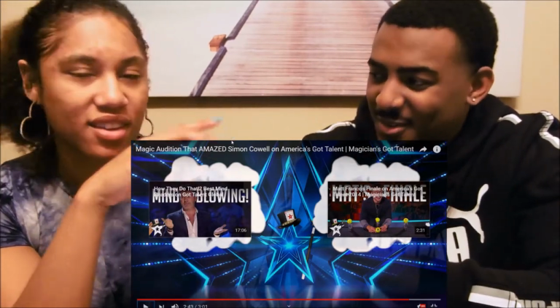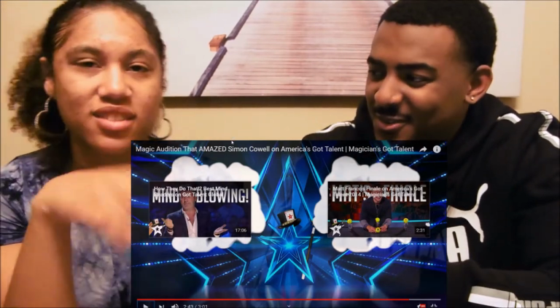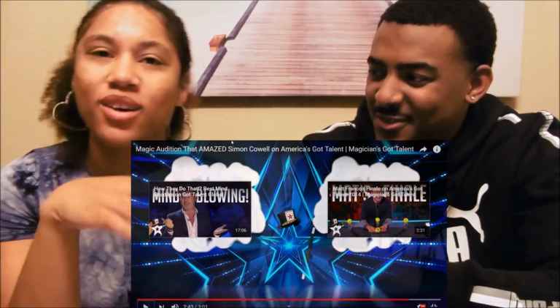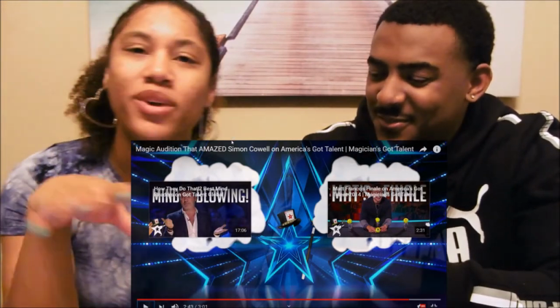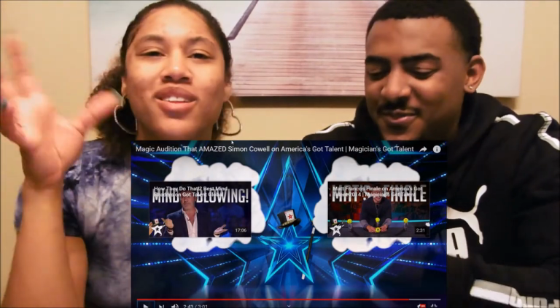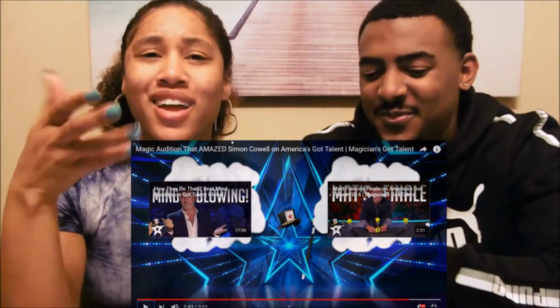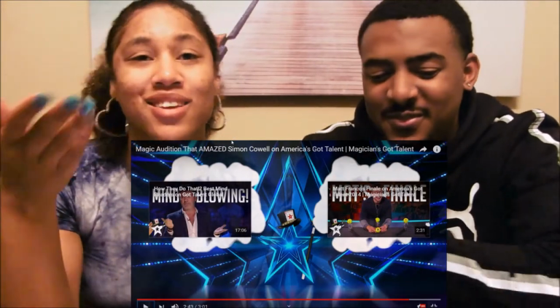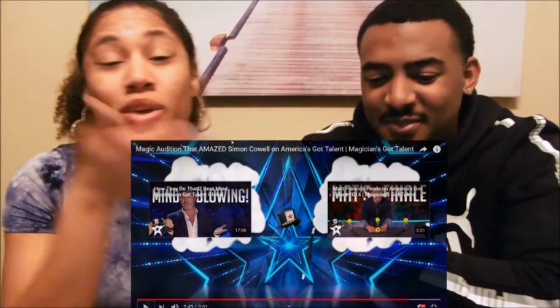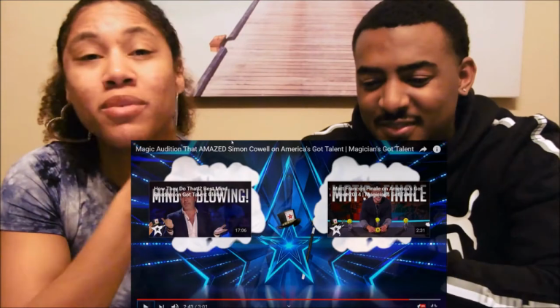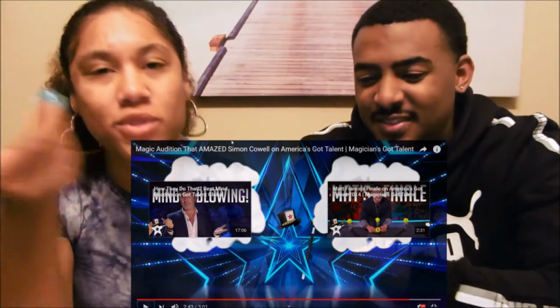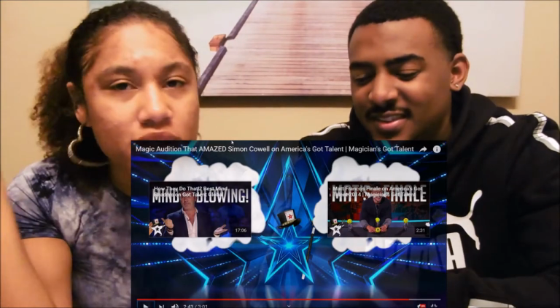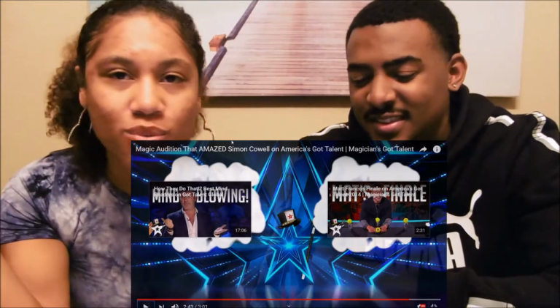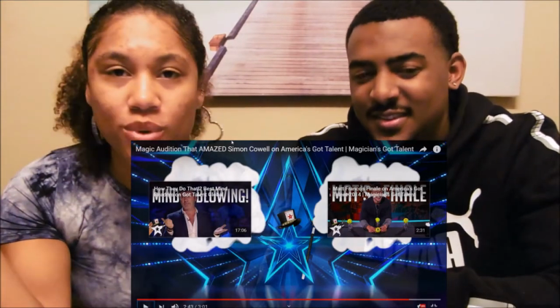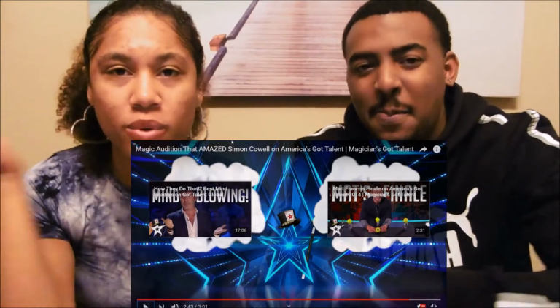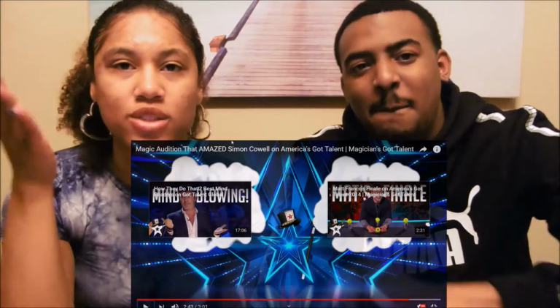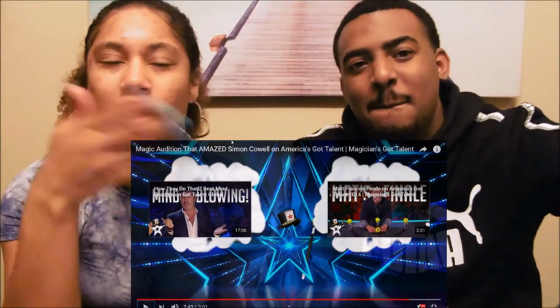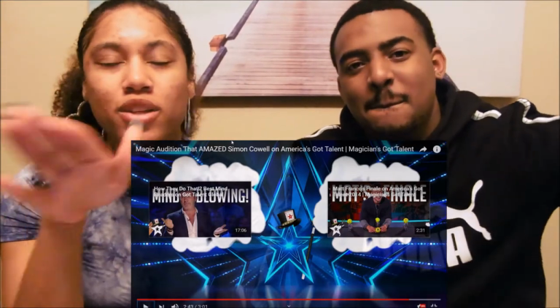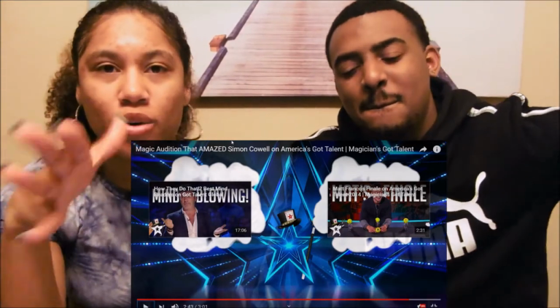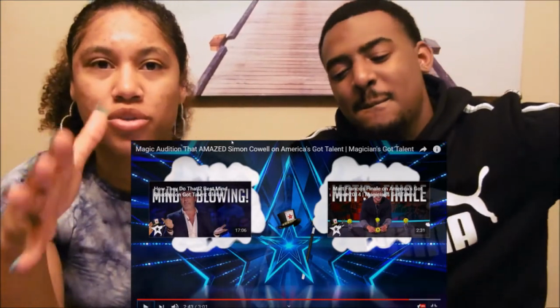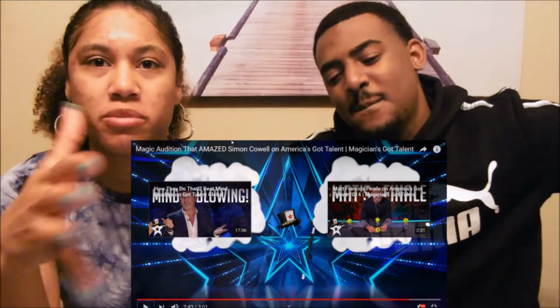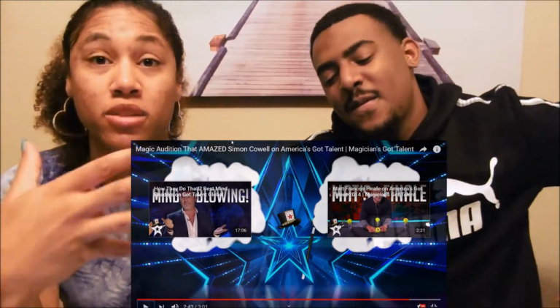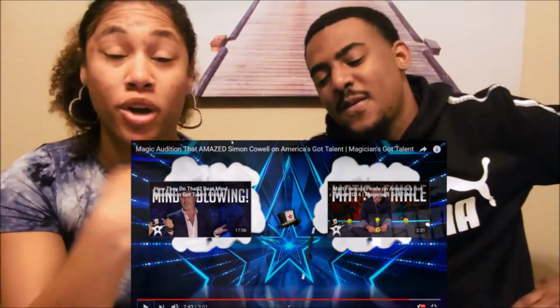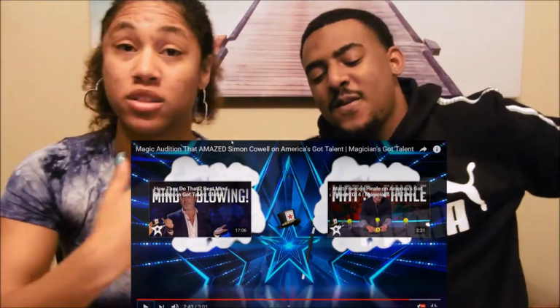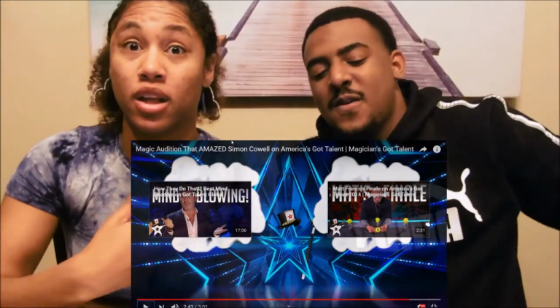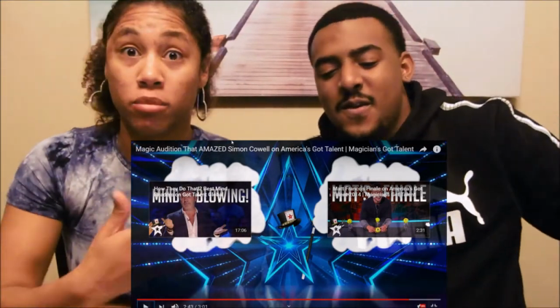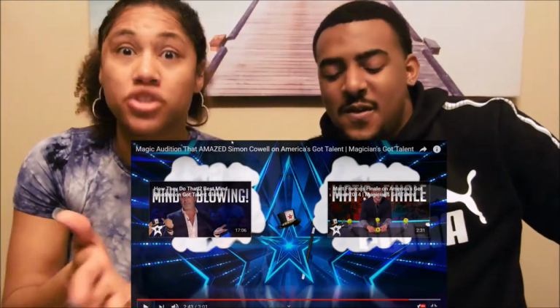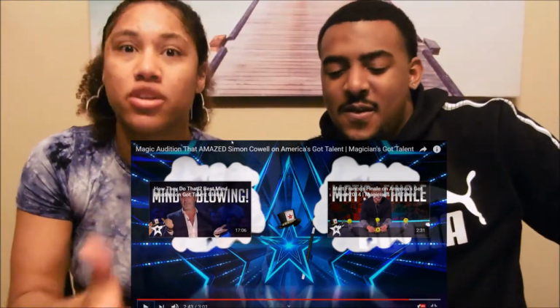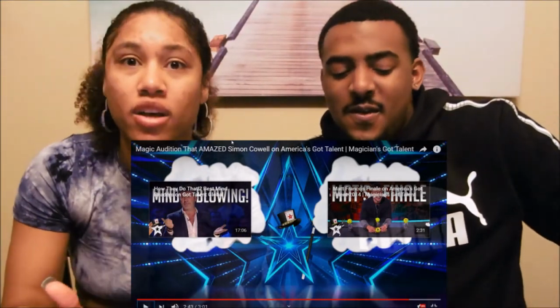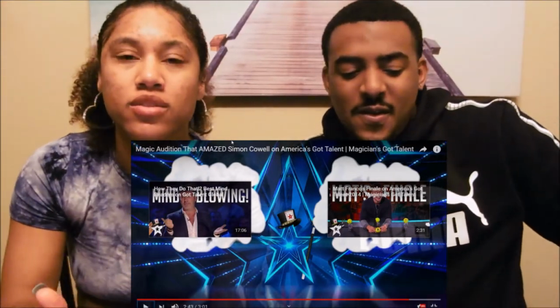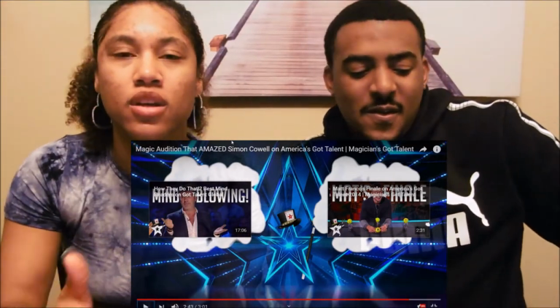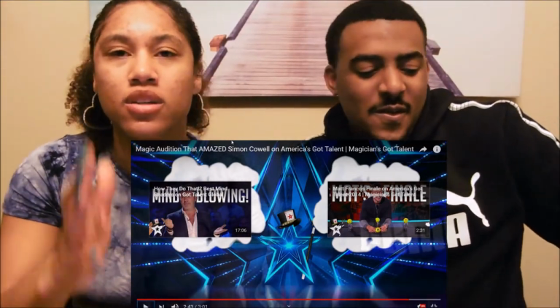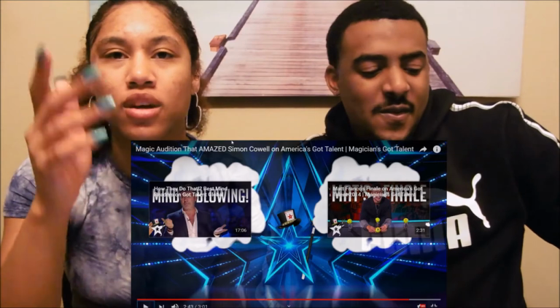We could be magicians if we really wanted to — we already know the tricks because we're actually like magicians ourselves.